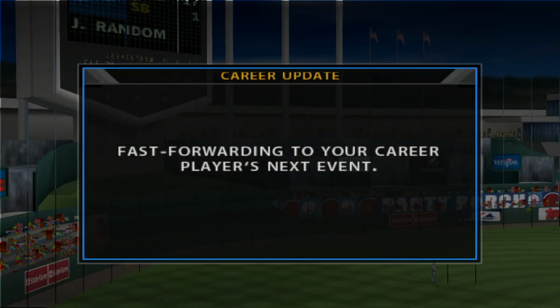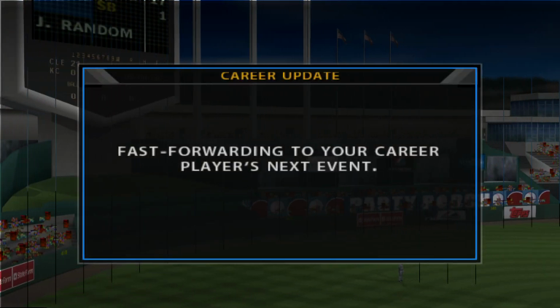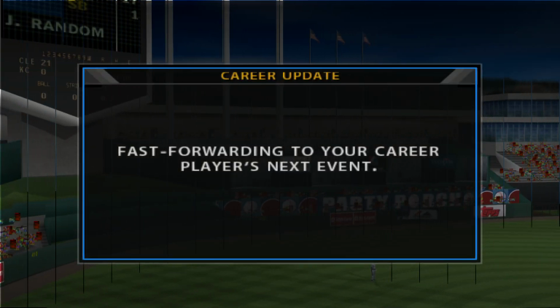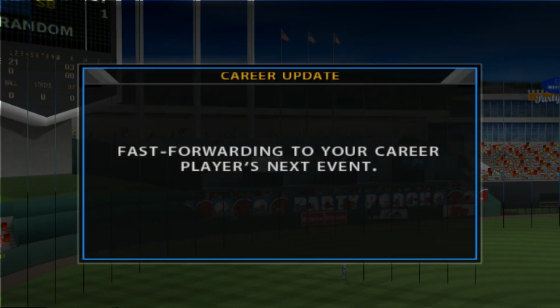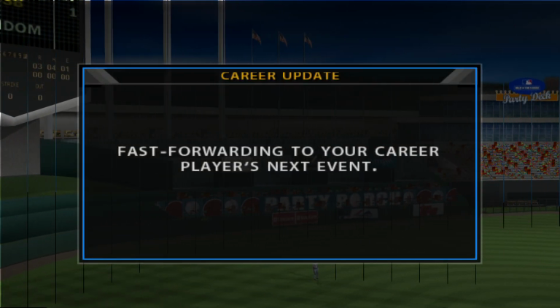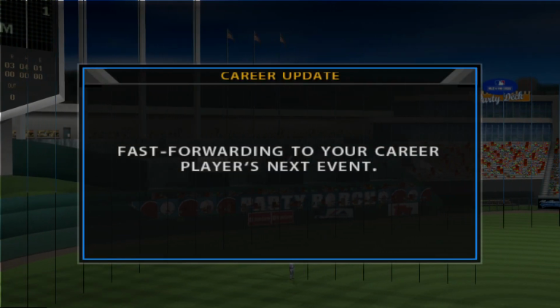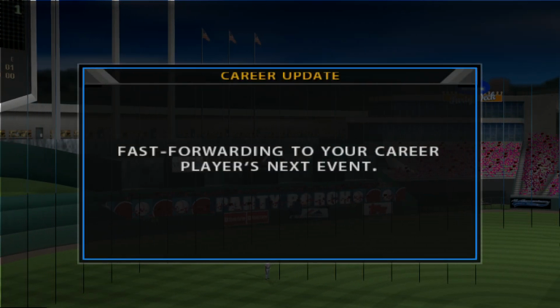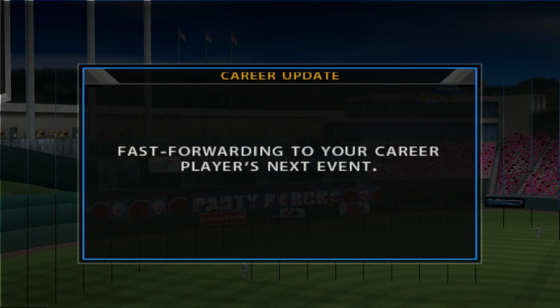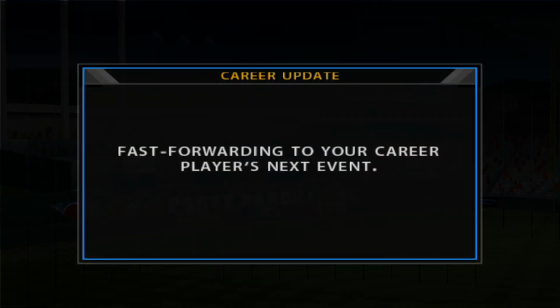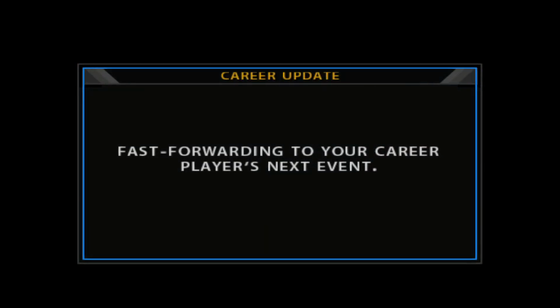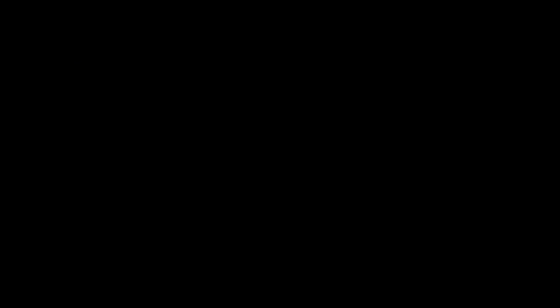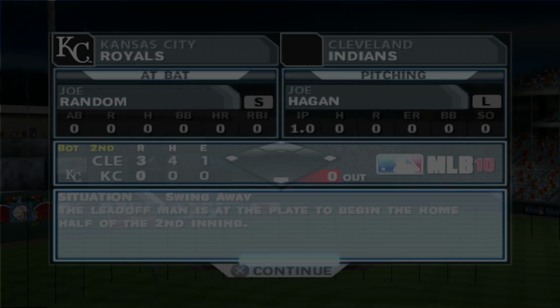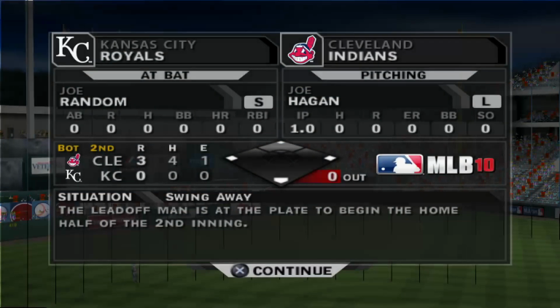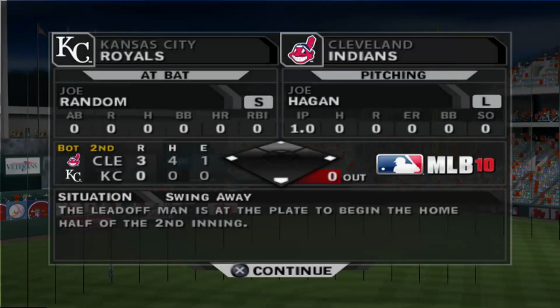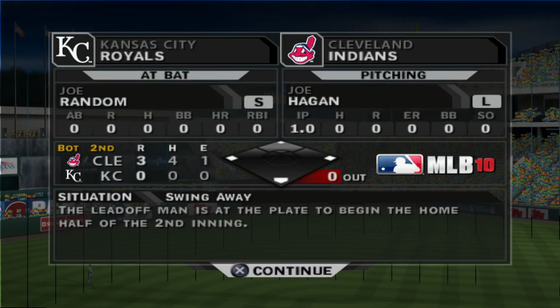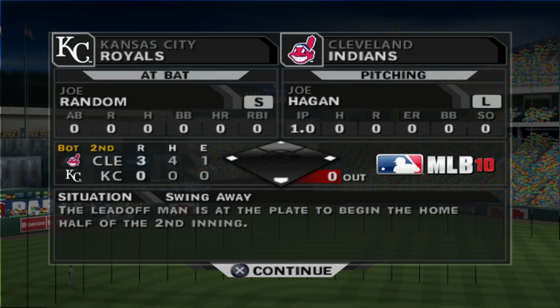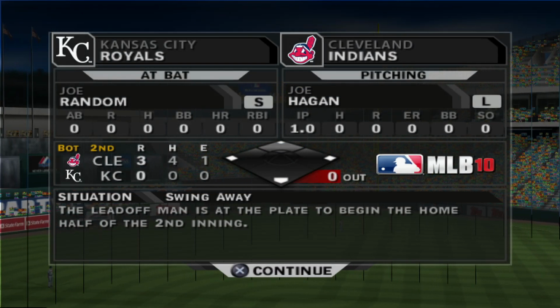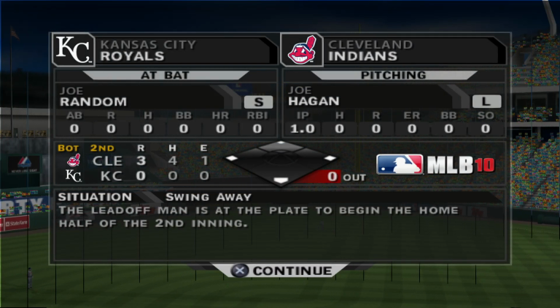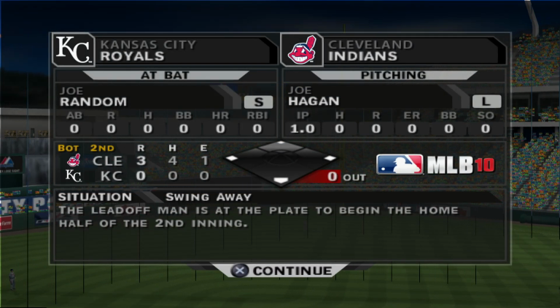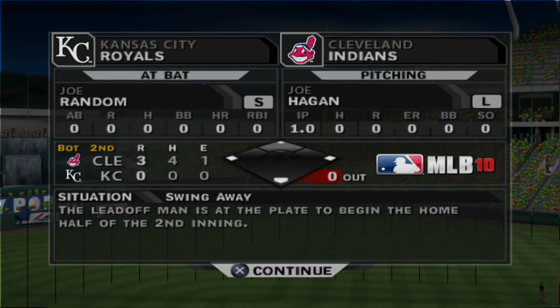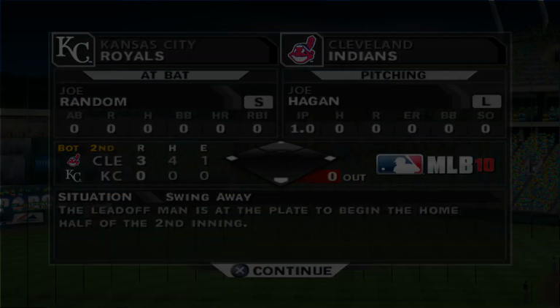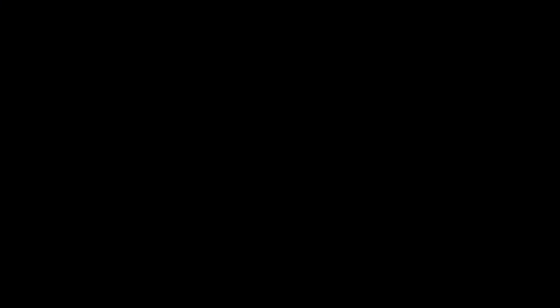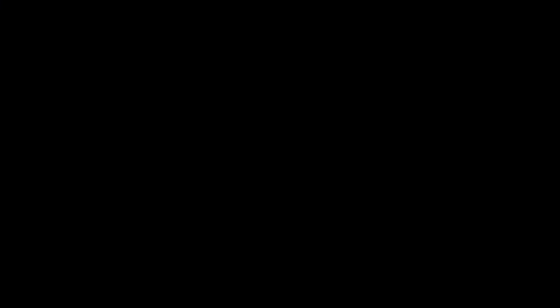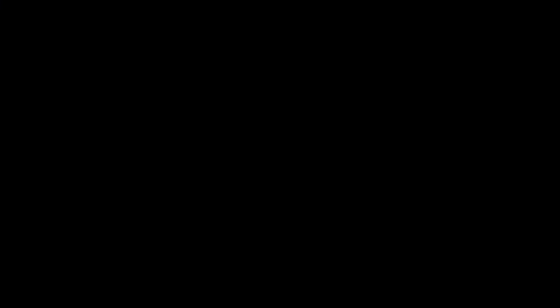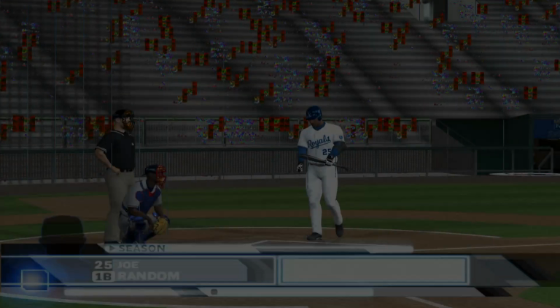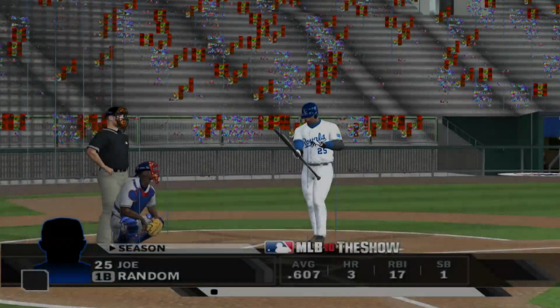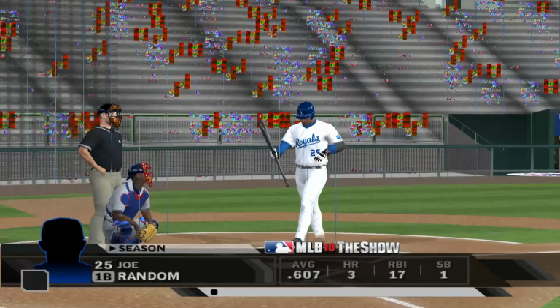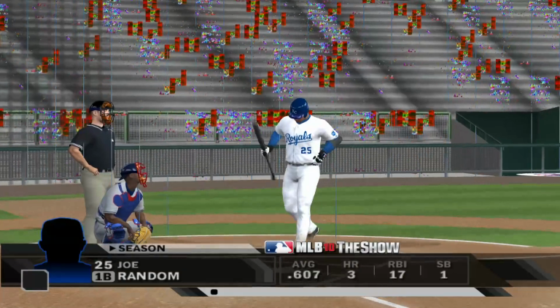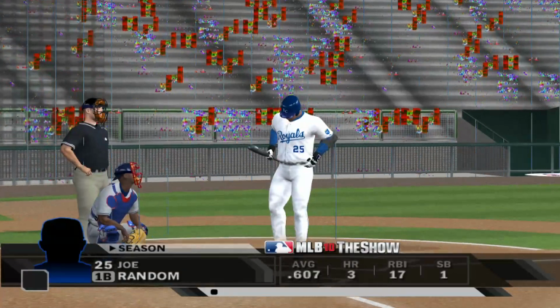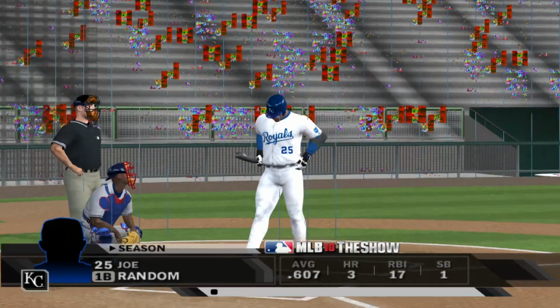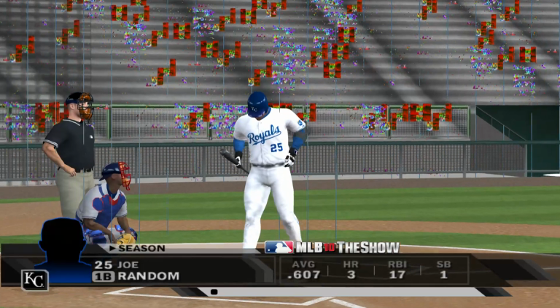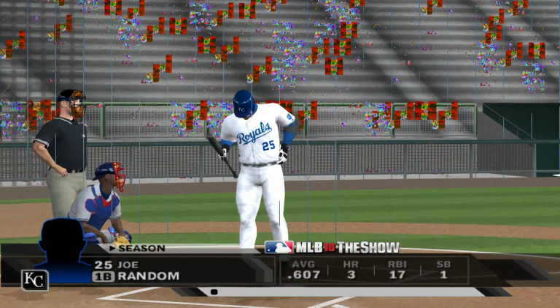A great look there at the fabled fountains of Kauffman Stadium in Kansas City as MLB The Show is proud to bring you another edition of Major League Baseball.